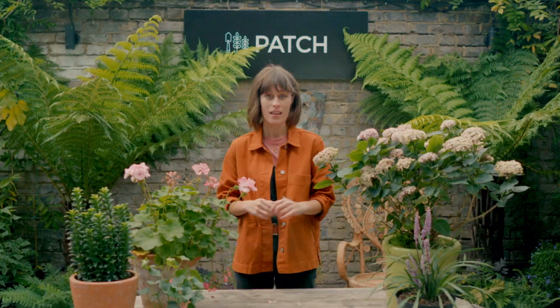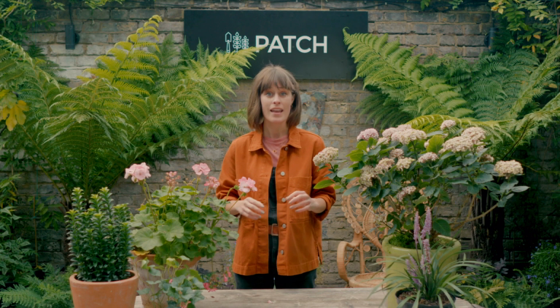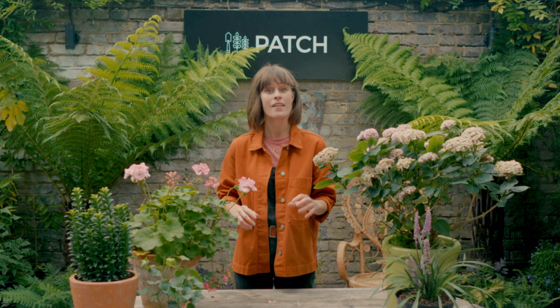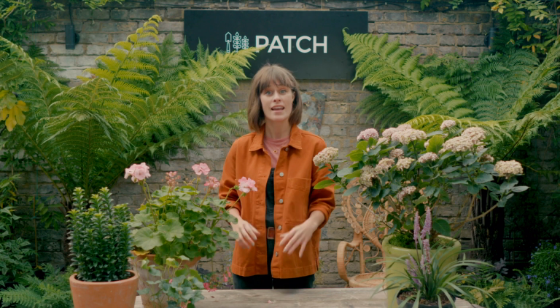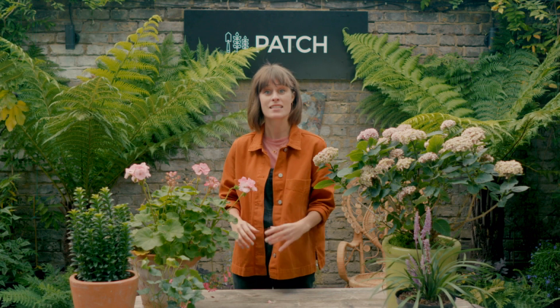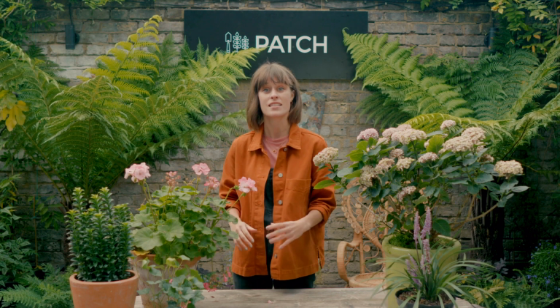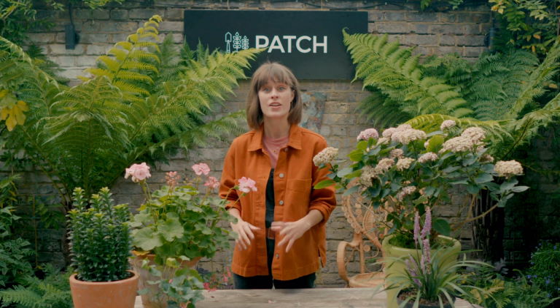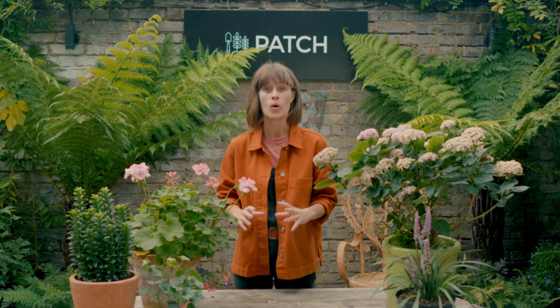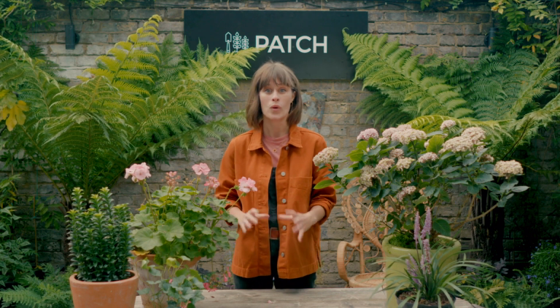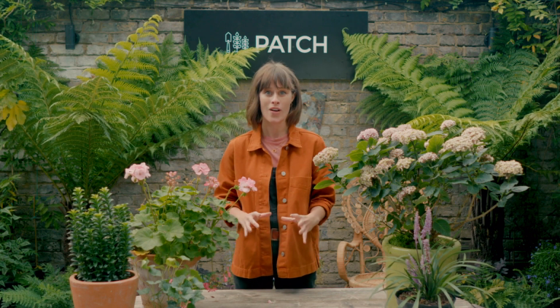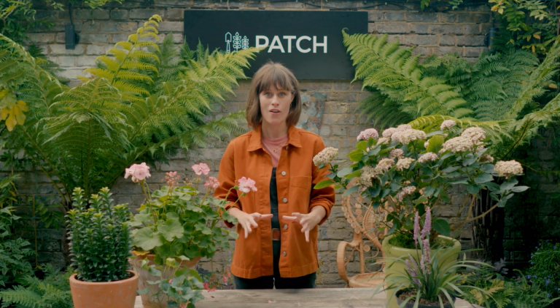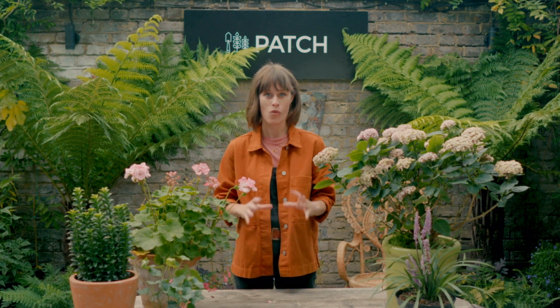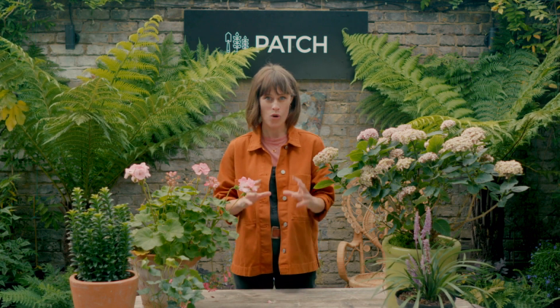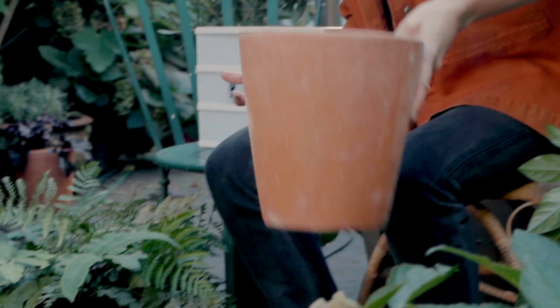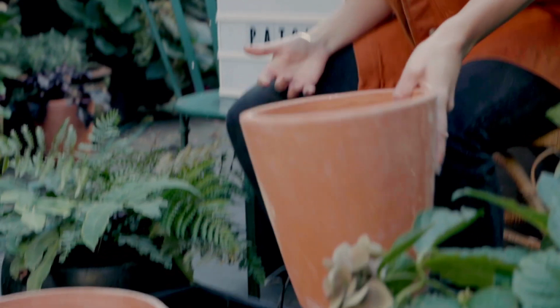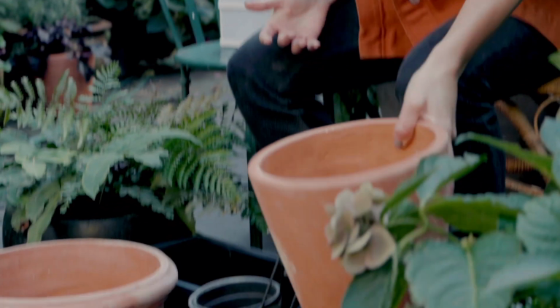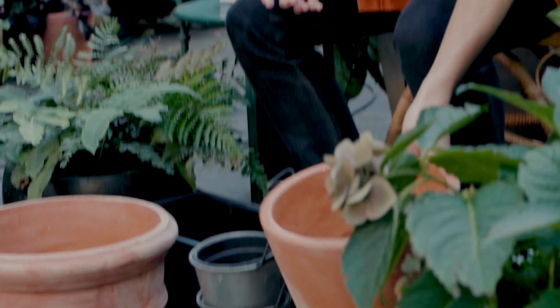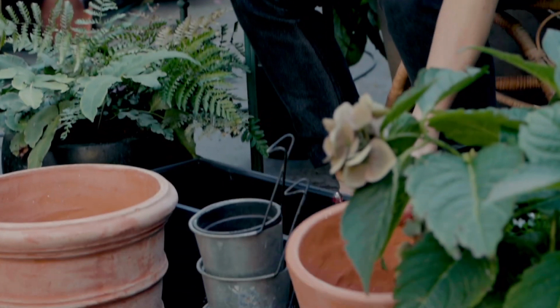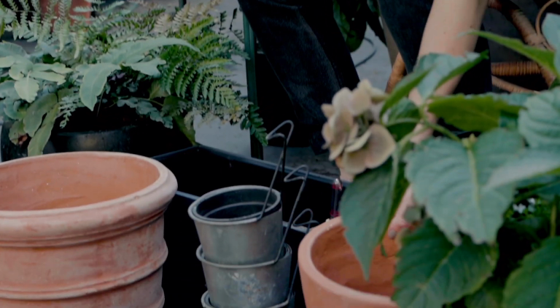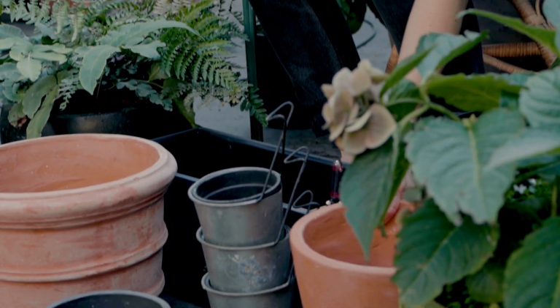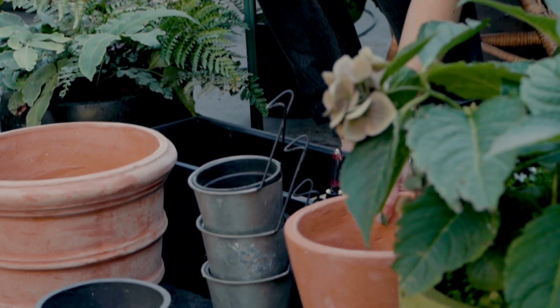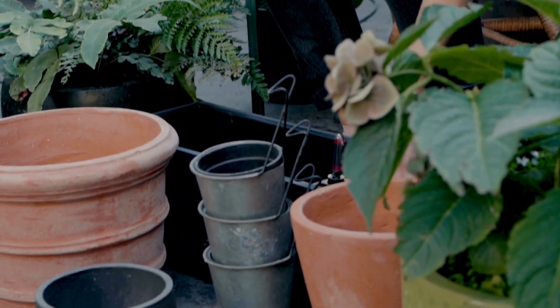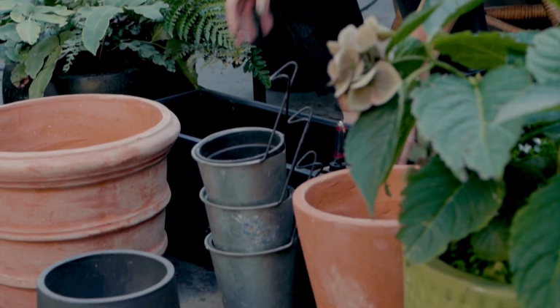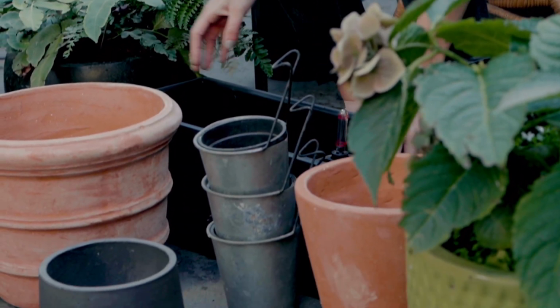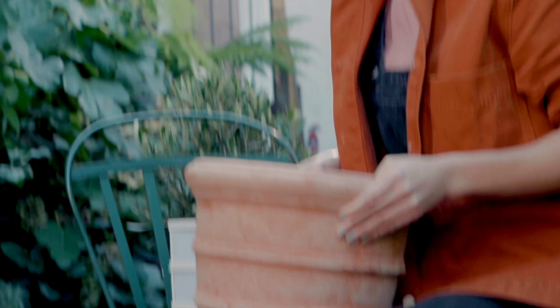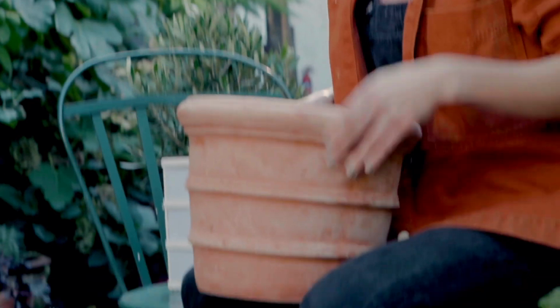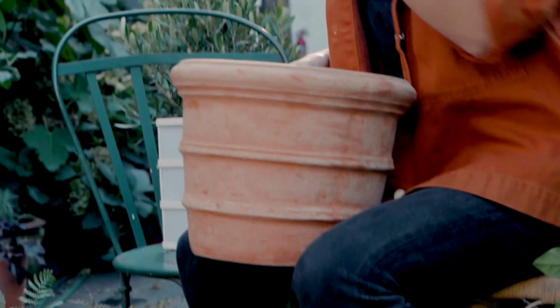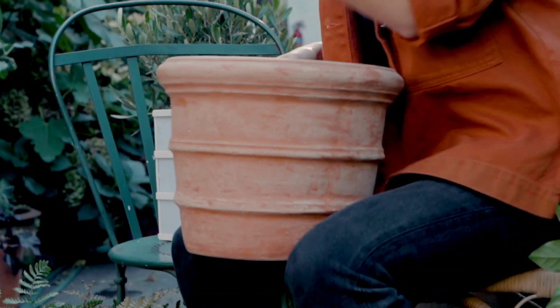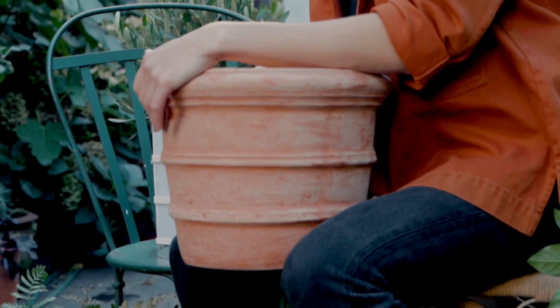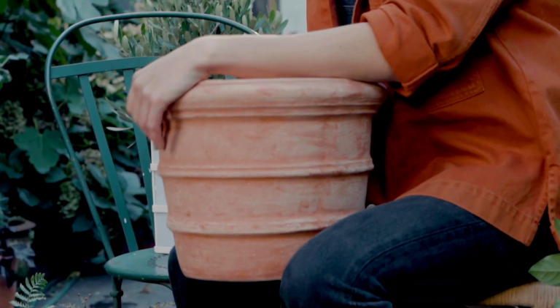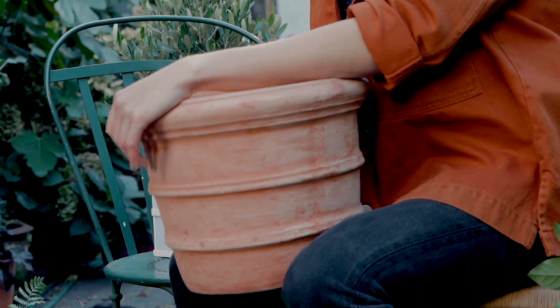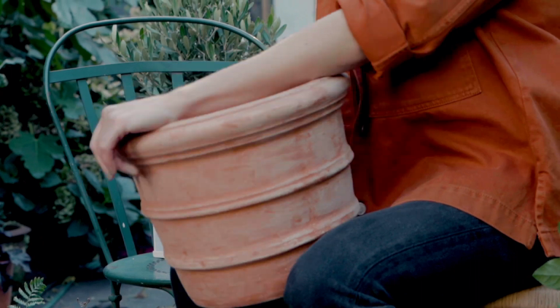In our next lesson we'll go over what you need to think about when you're choosing a pot or container for your plants.